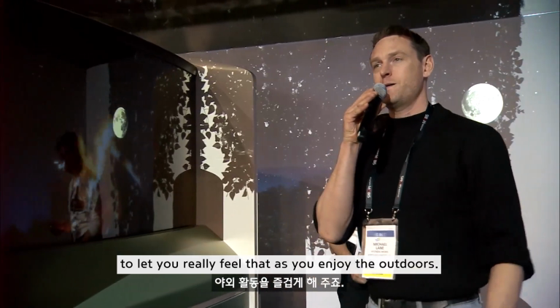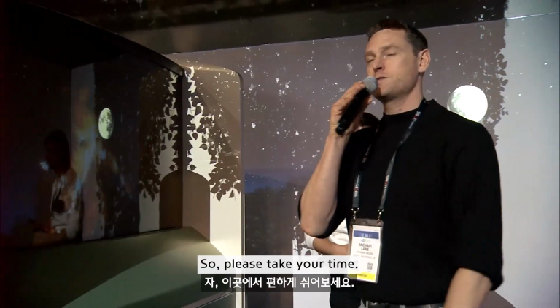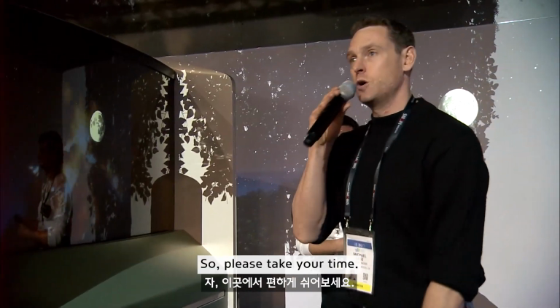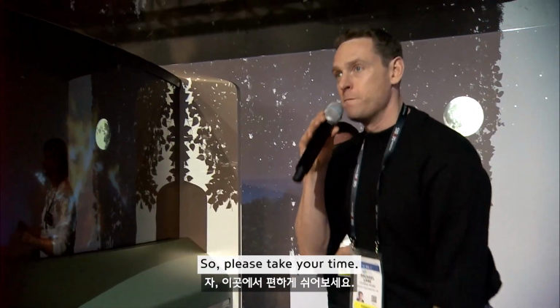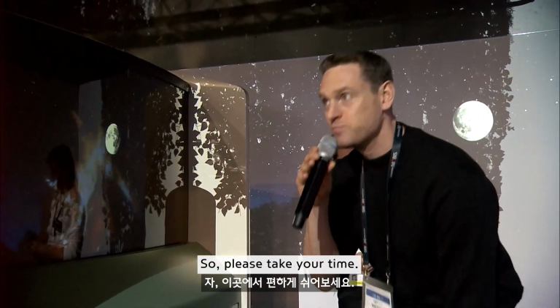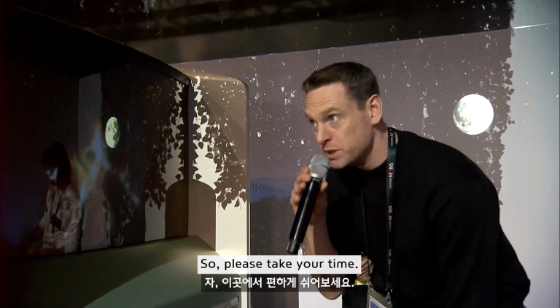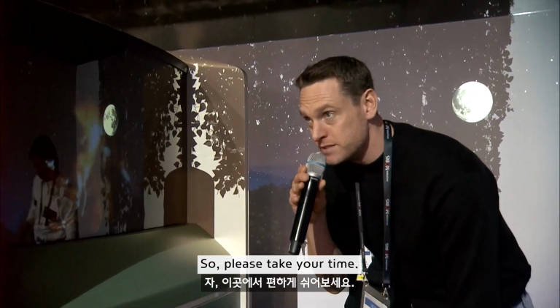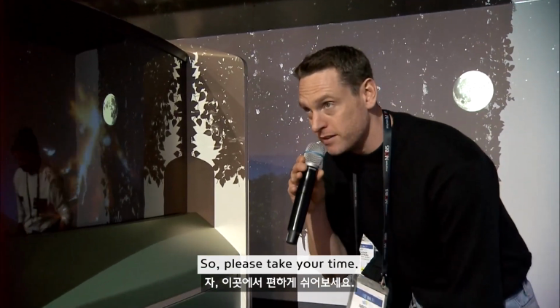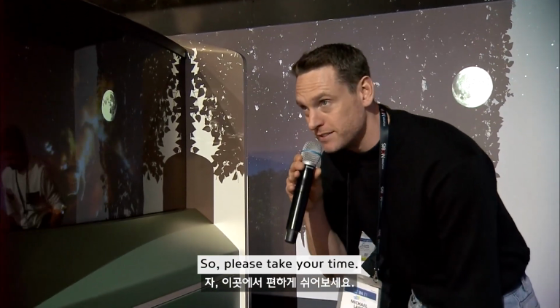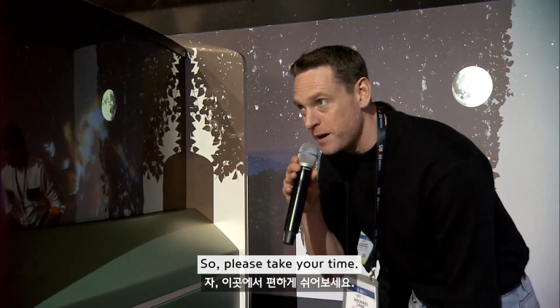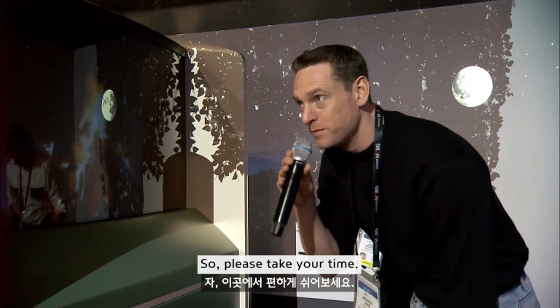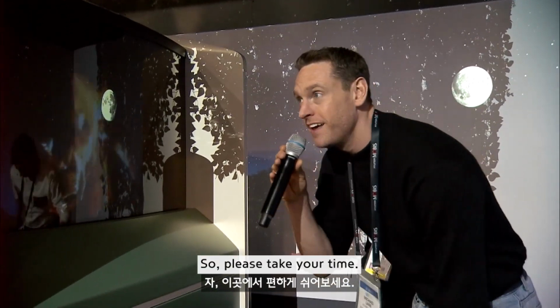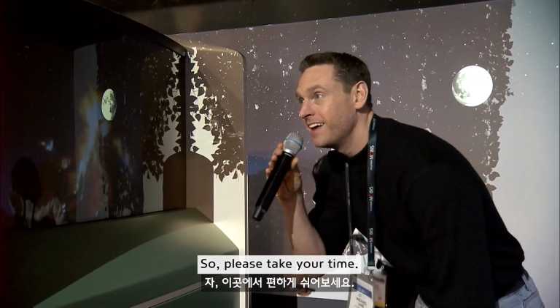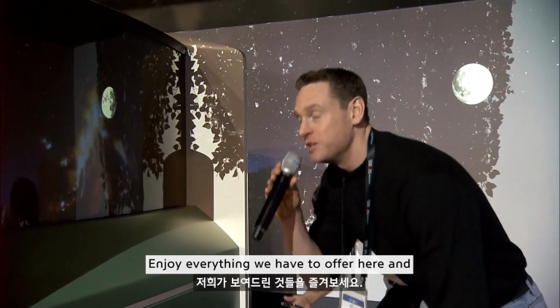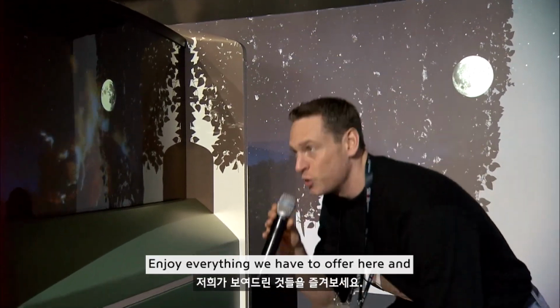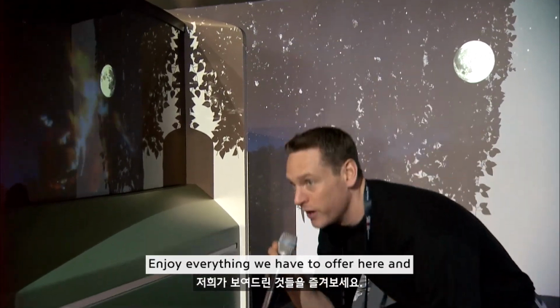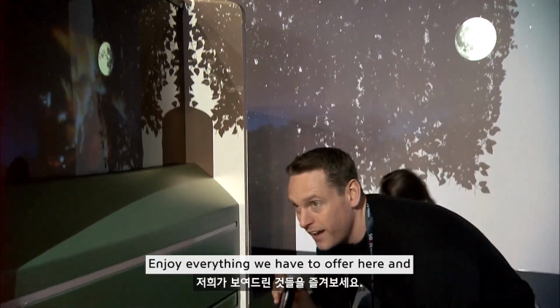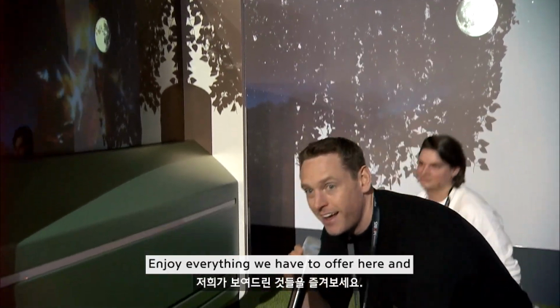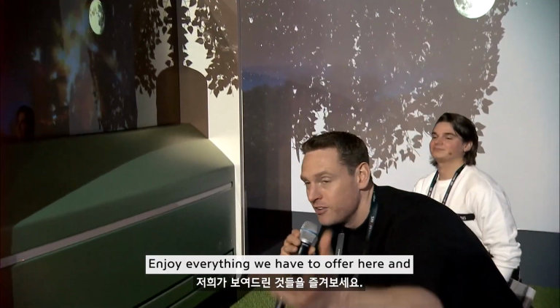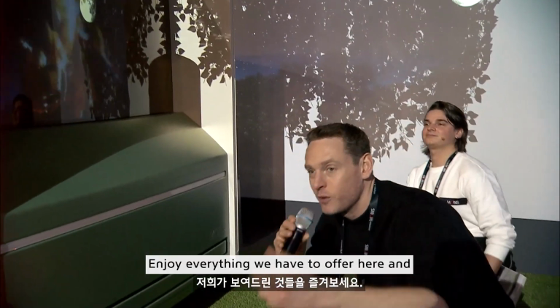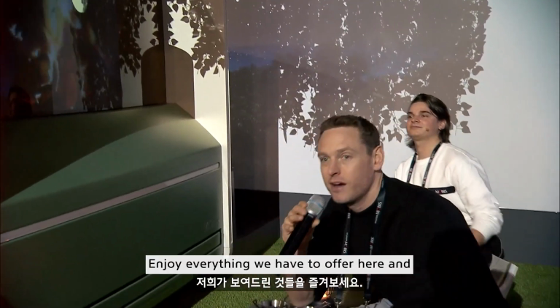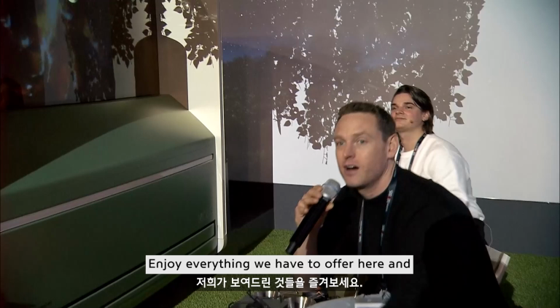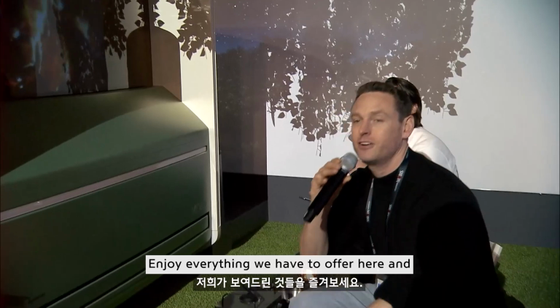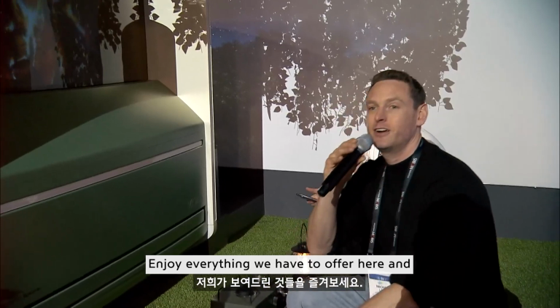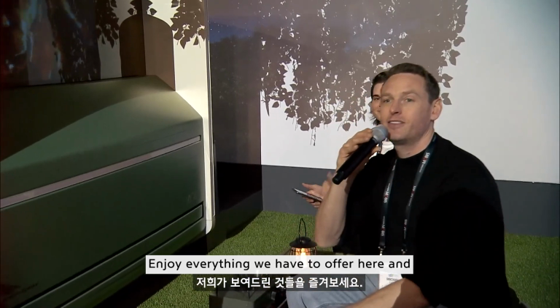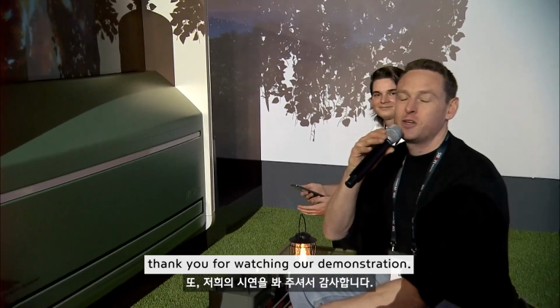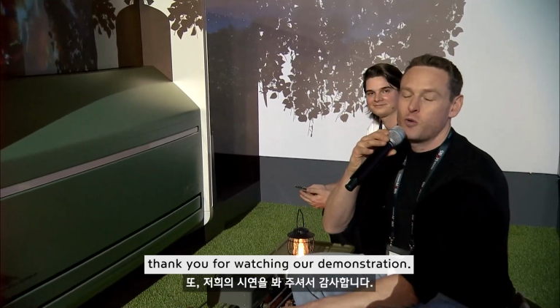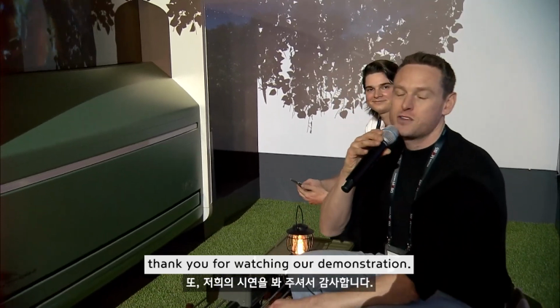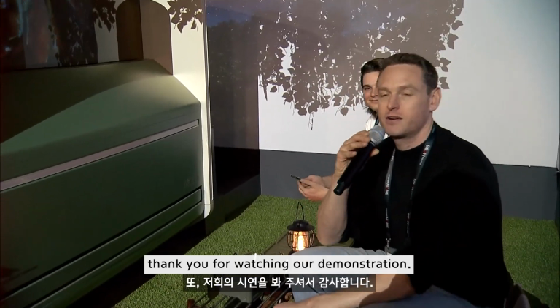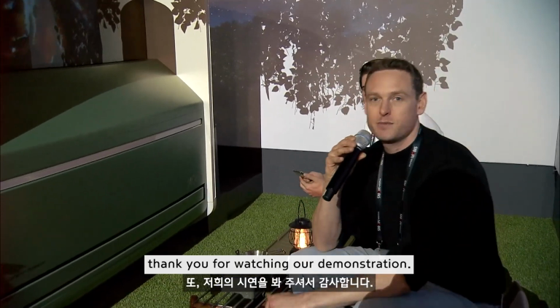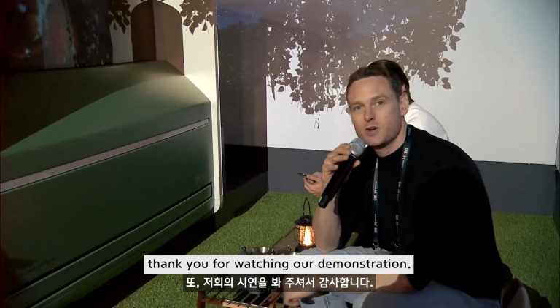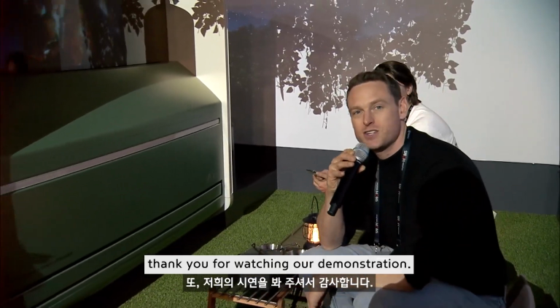Please take your time, enjoy everything we have to offer here, and thank you for watching our demonstration.